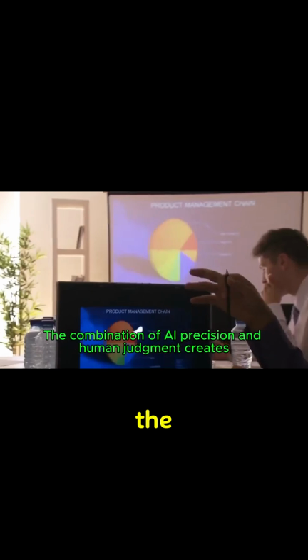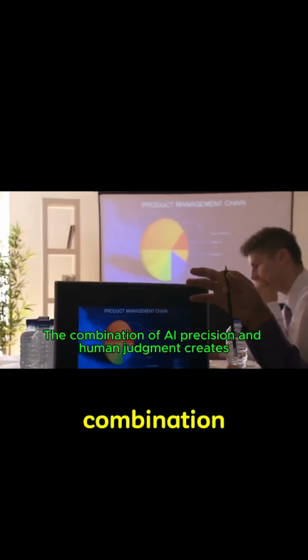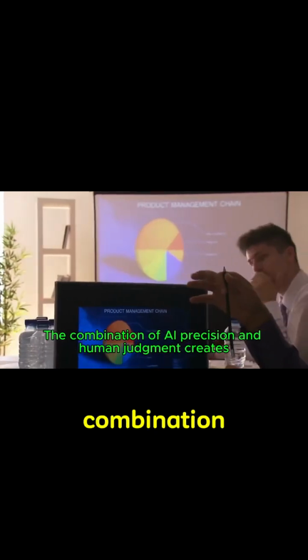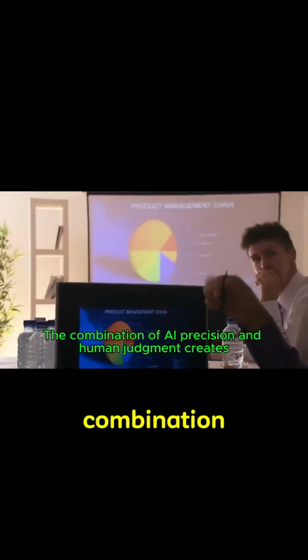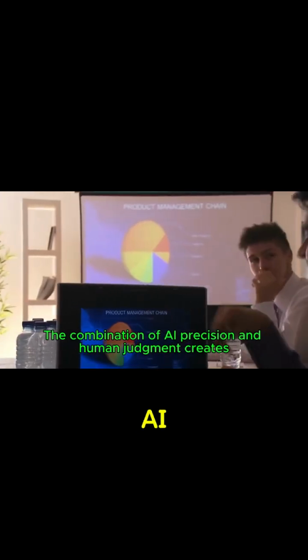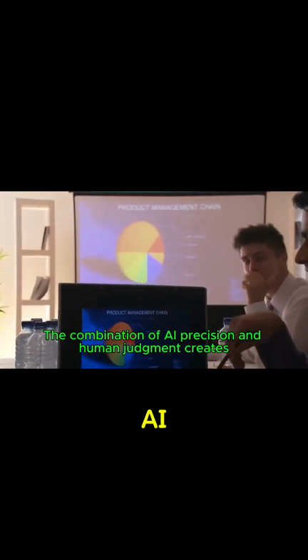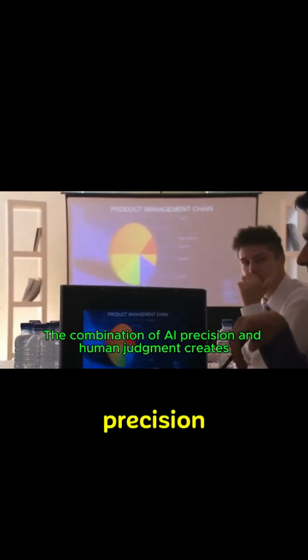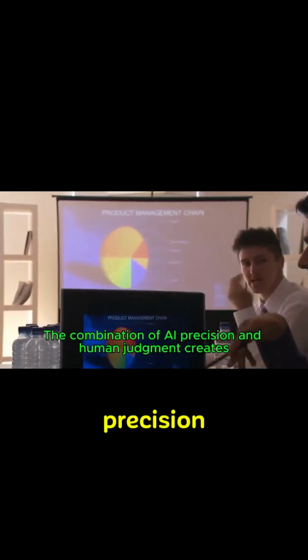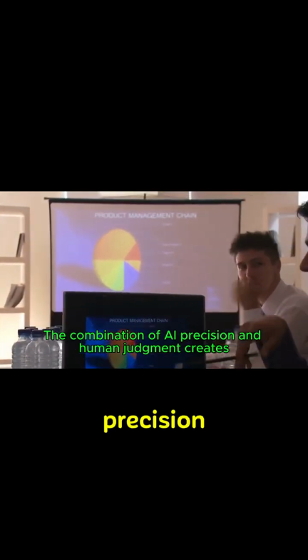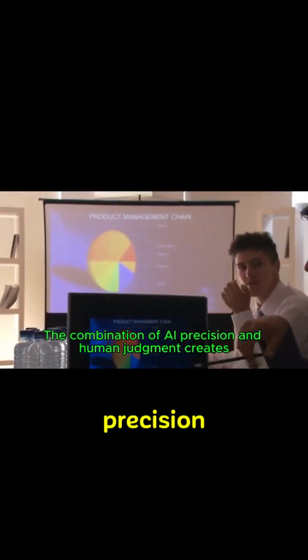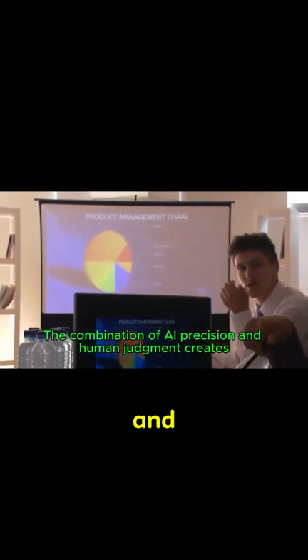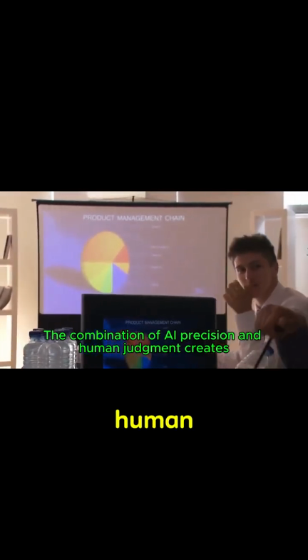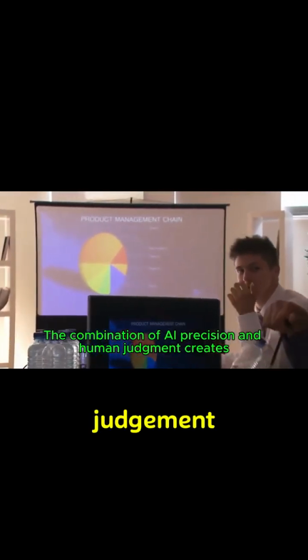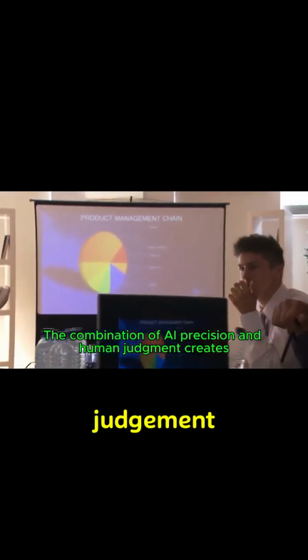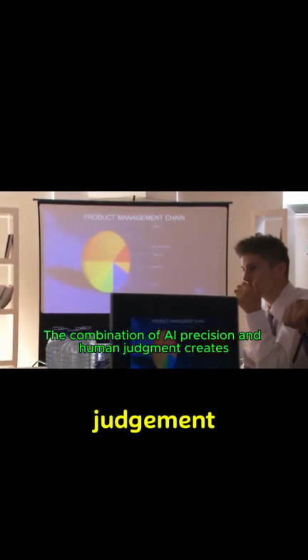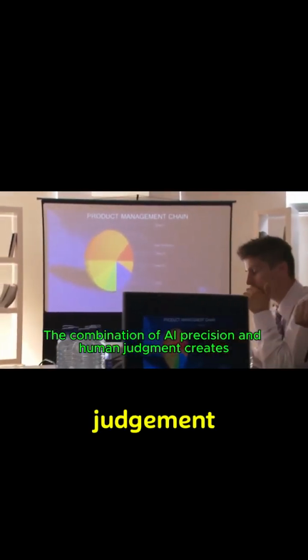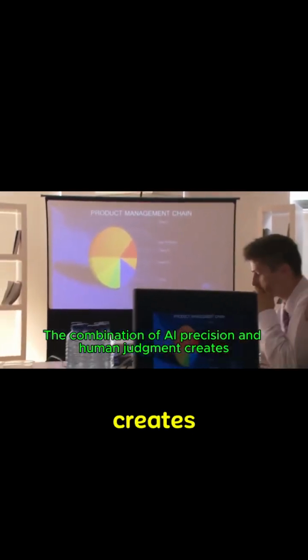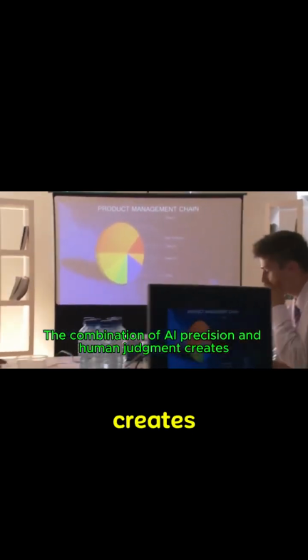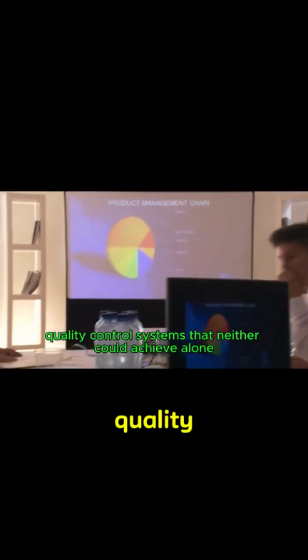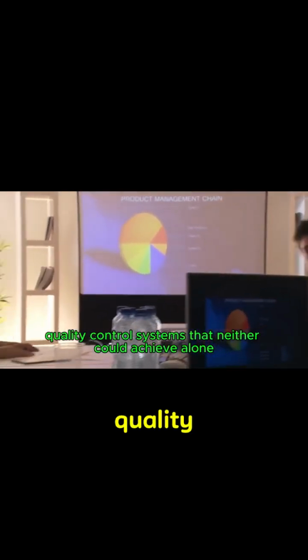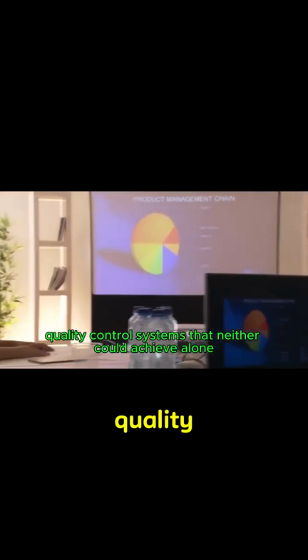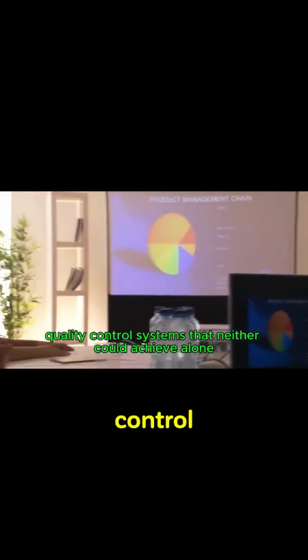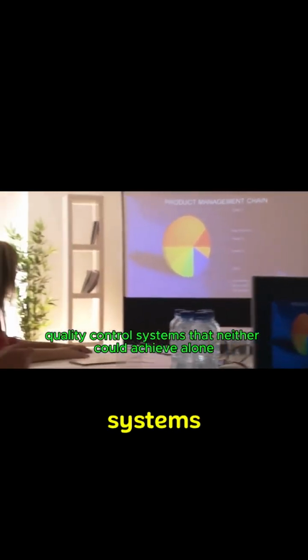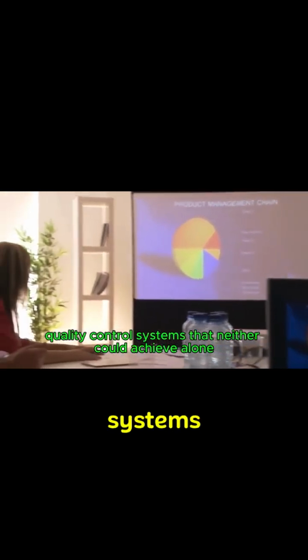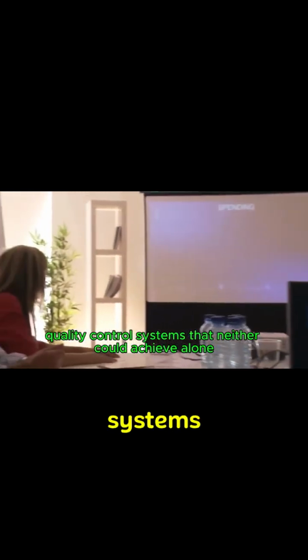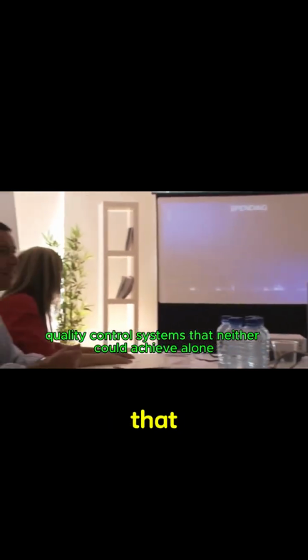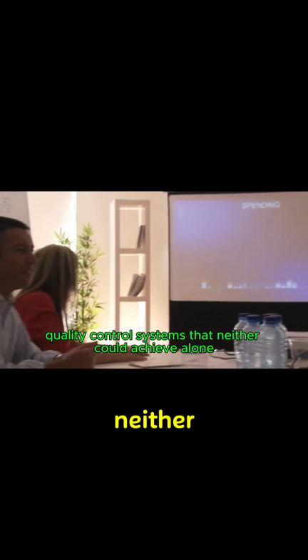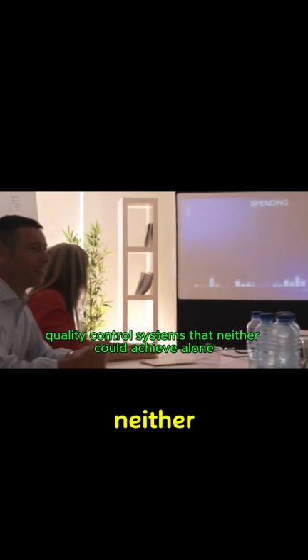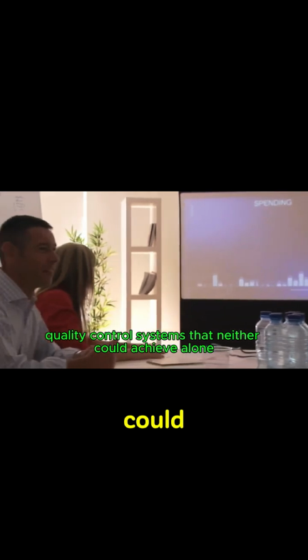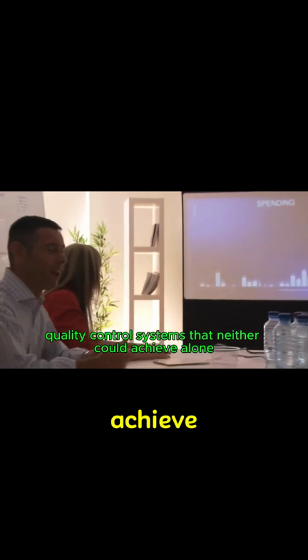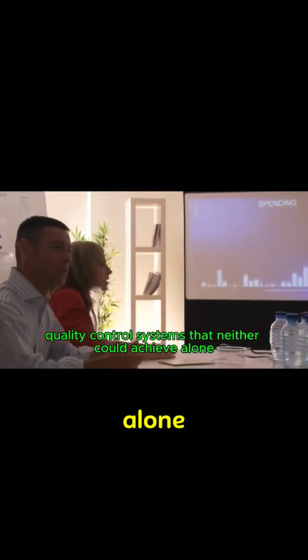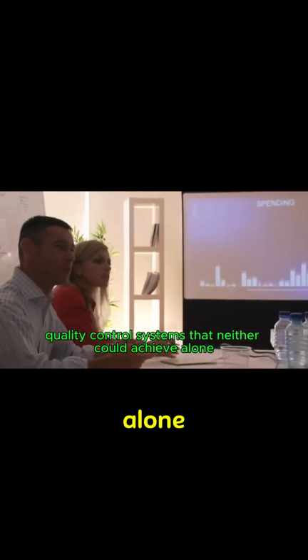The combination of AI precision and human judgment creates quality control systems that neither could achieve alone.